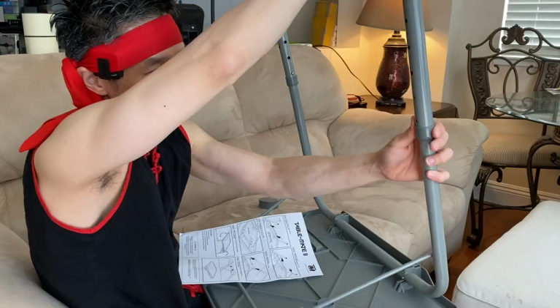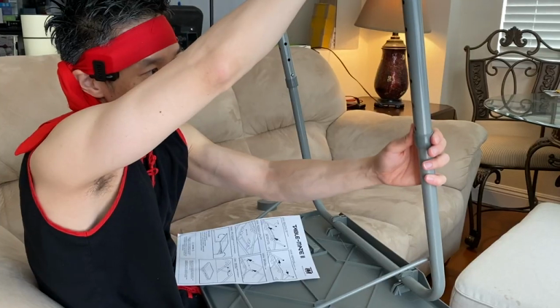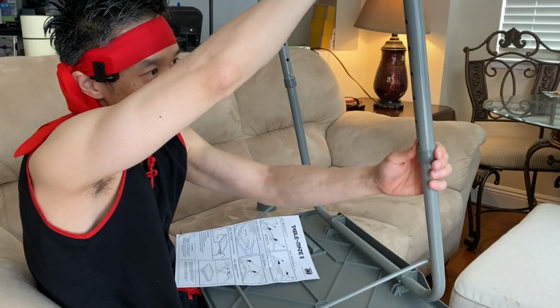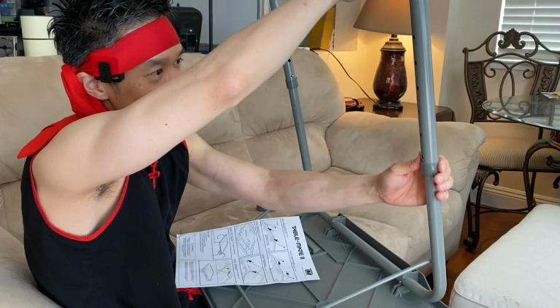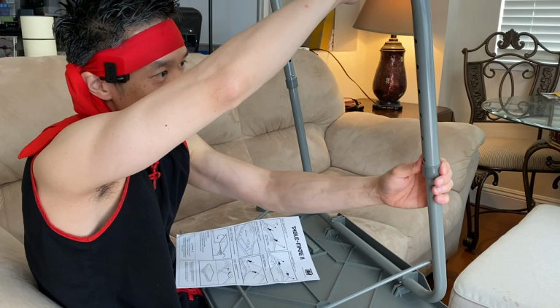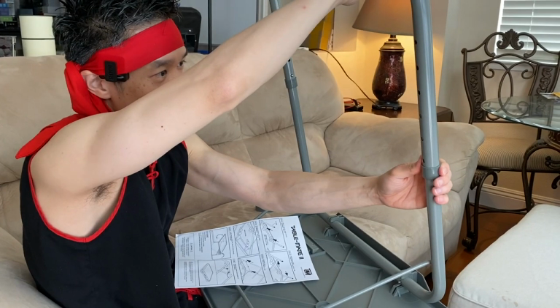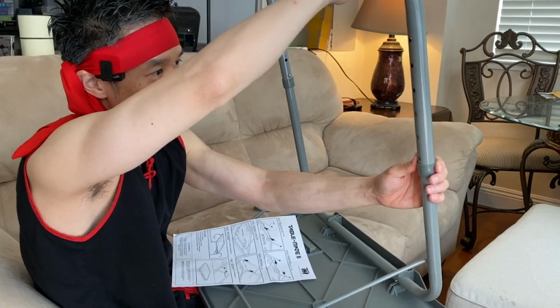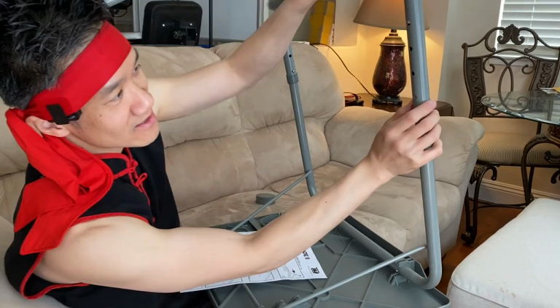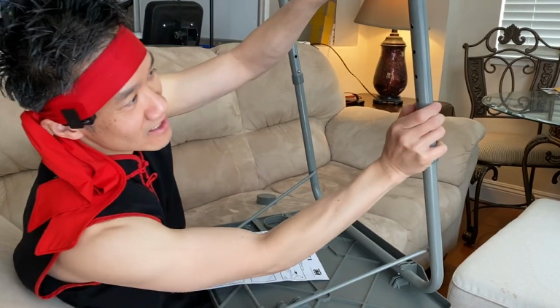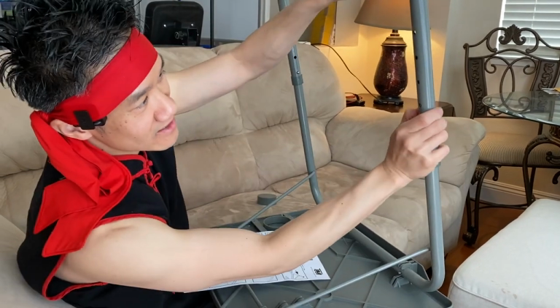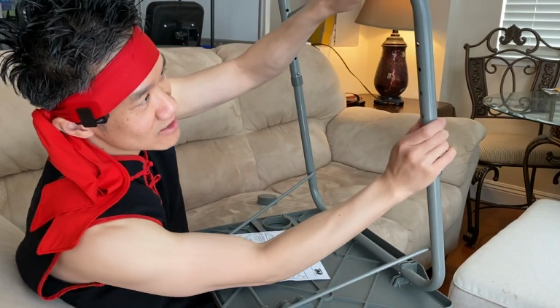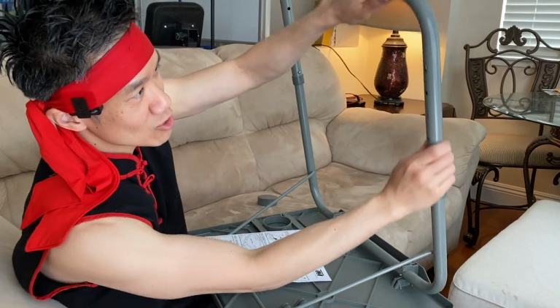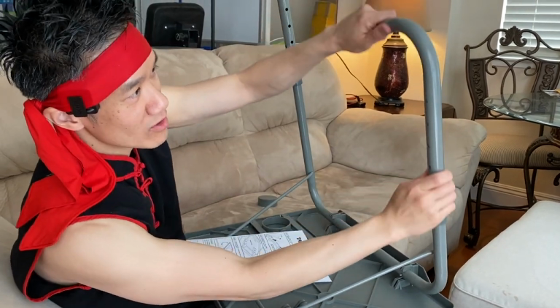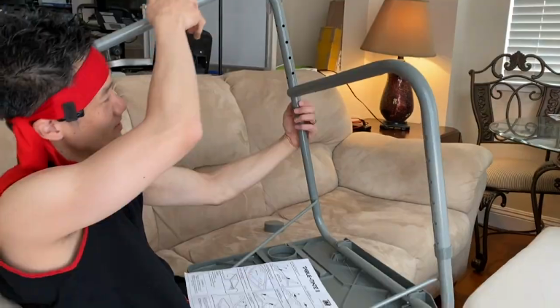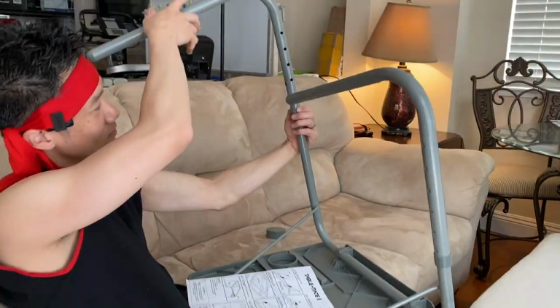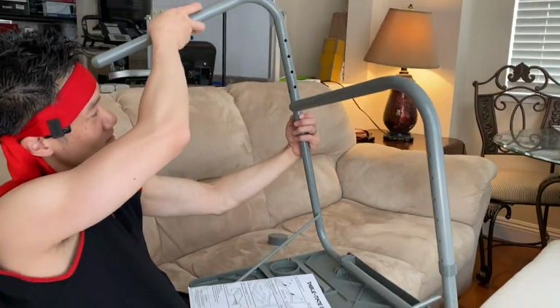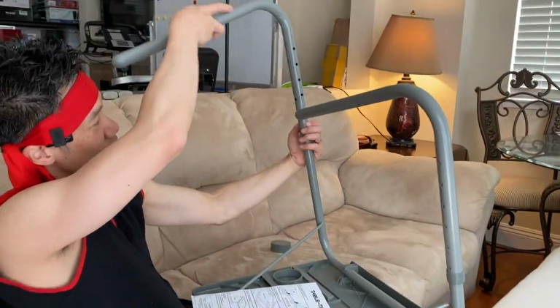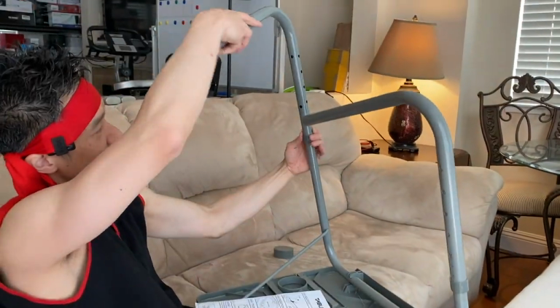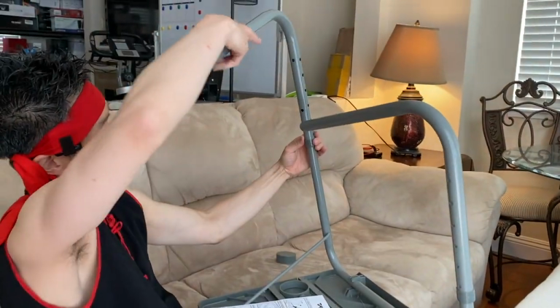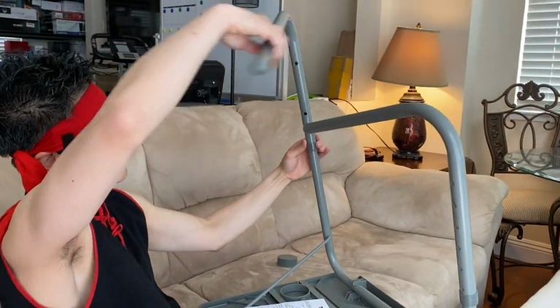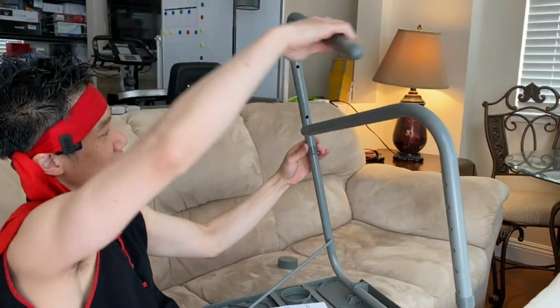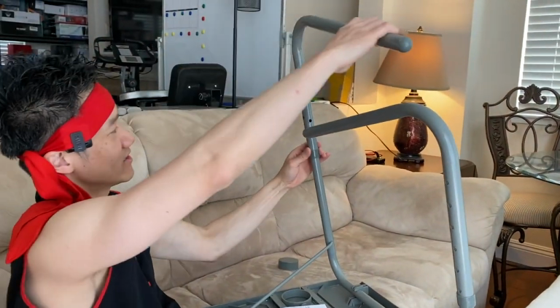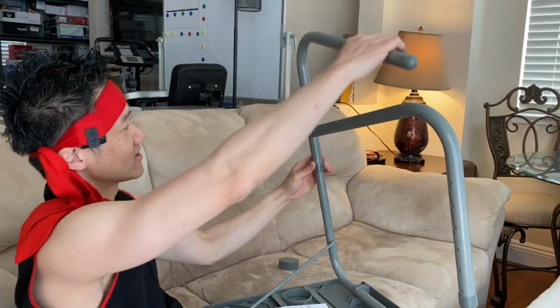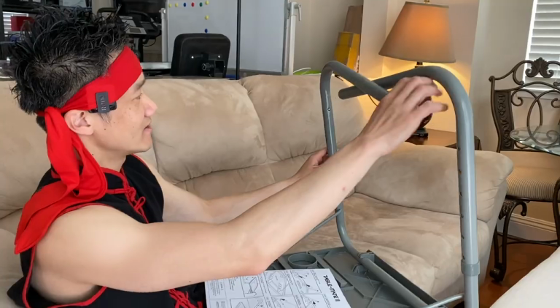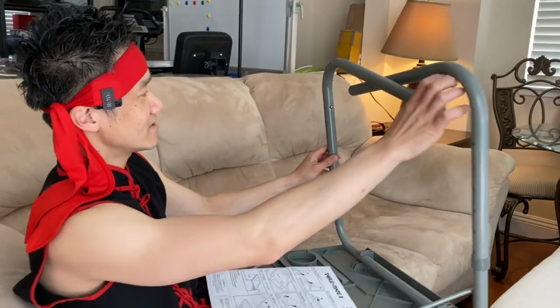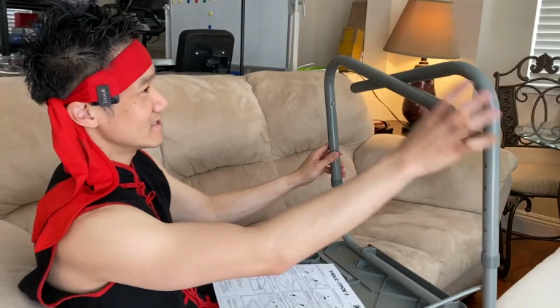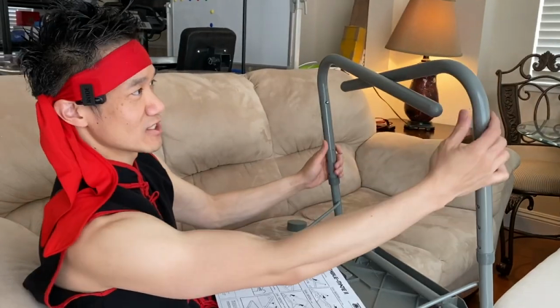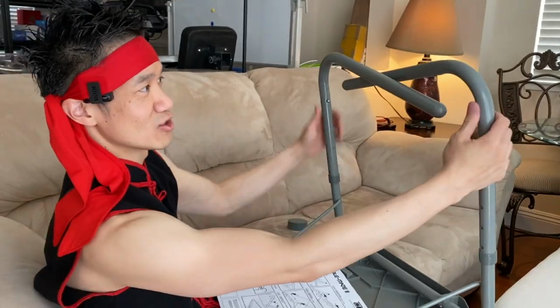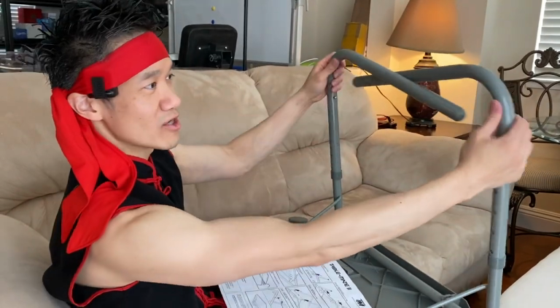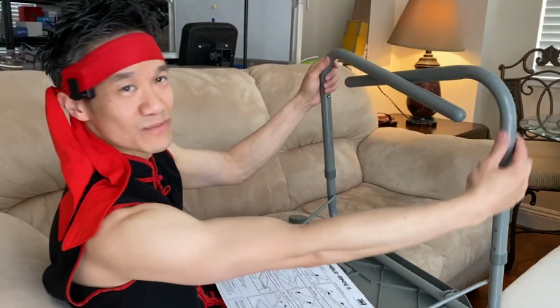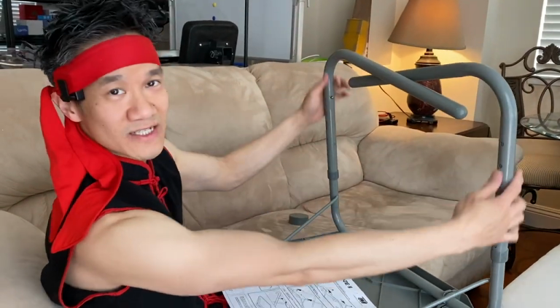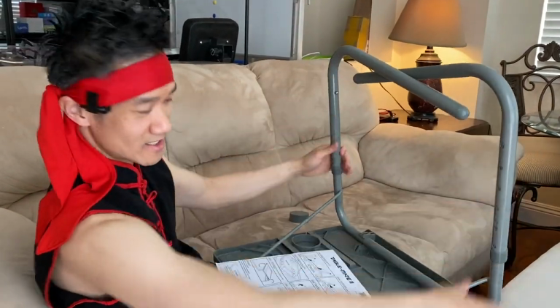When you turn it in this way, you can lock it in and store it. When you want to store it, you can lock it in like this — that's the storage position.